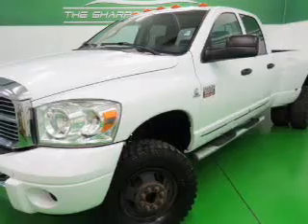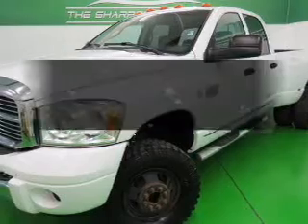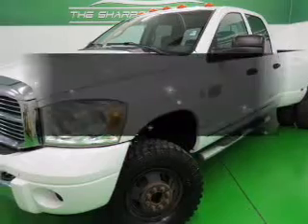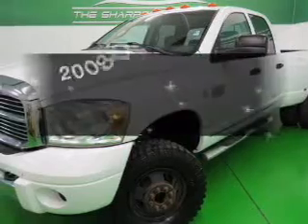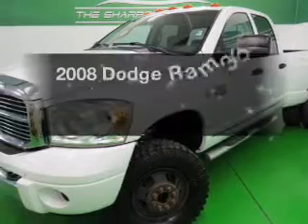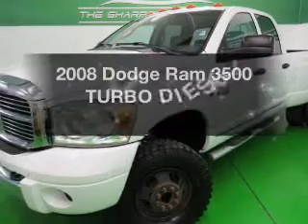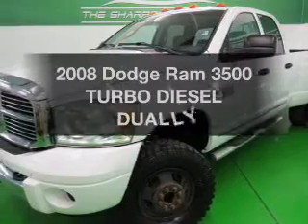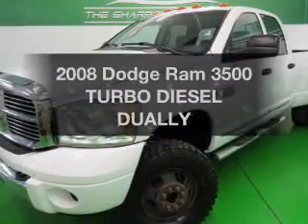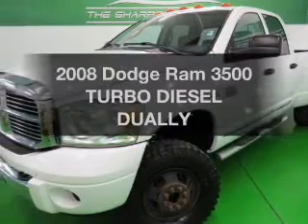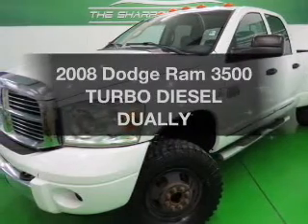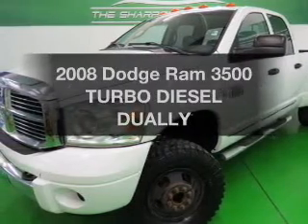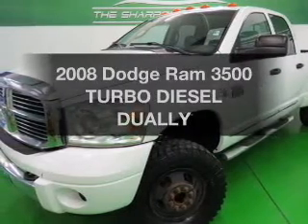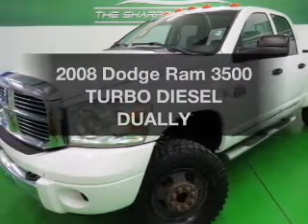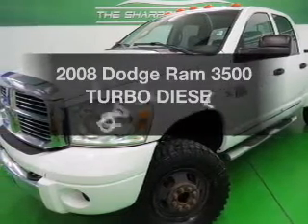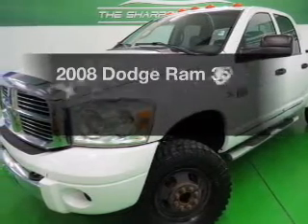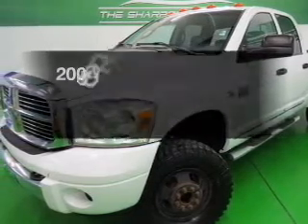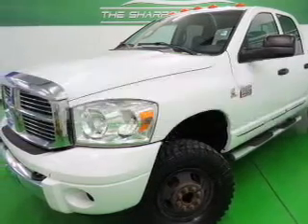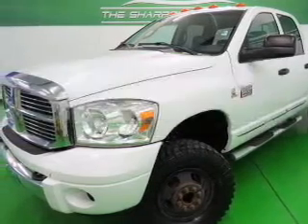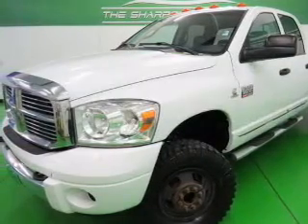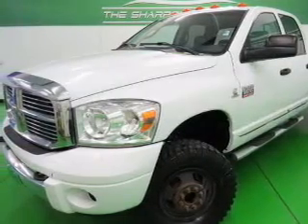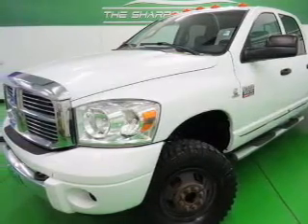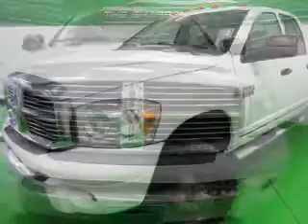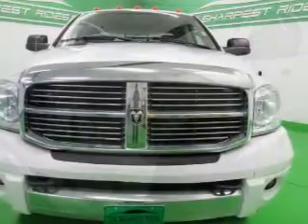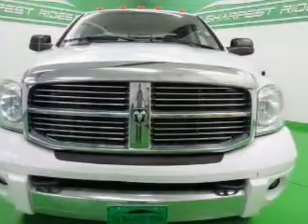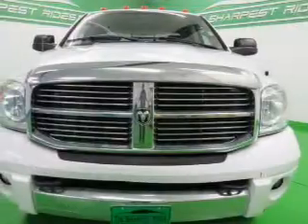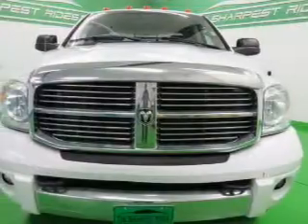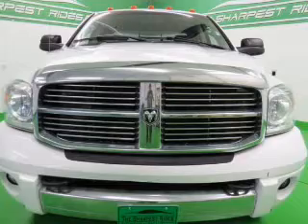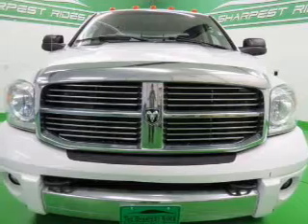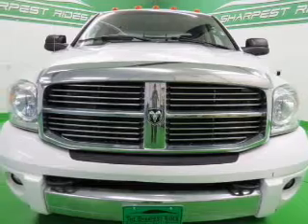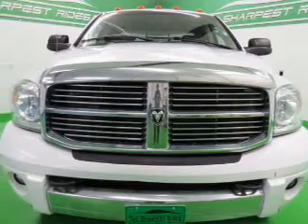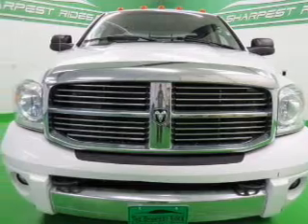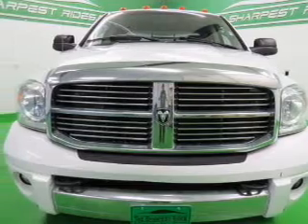Presenting the 2008 Dodge Ram 3500. Everything you need under one roof with this great vehicle.